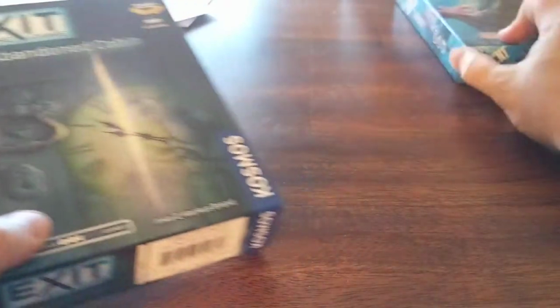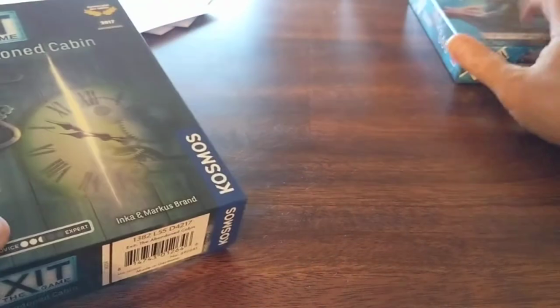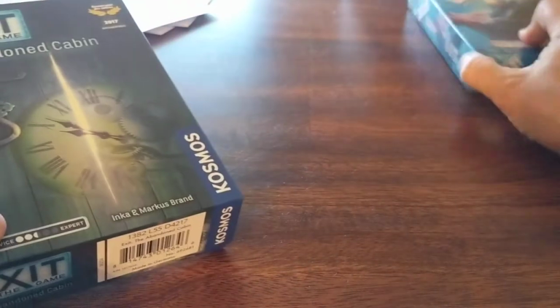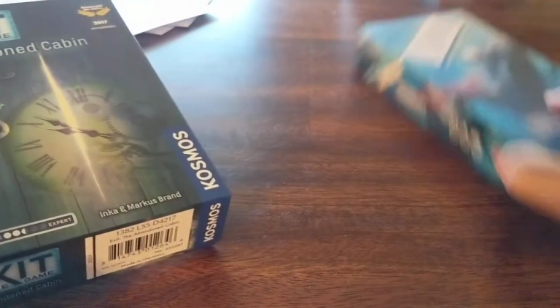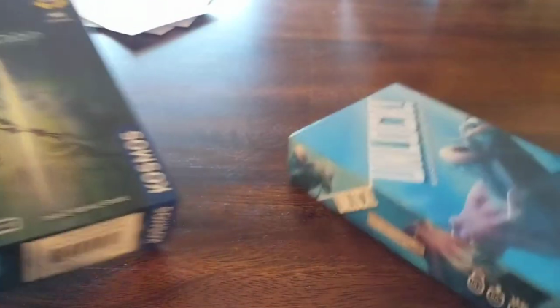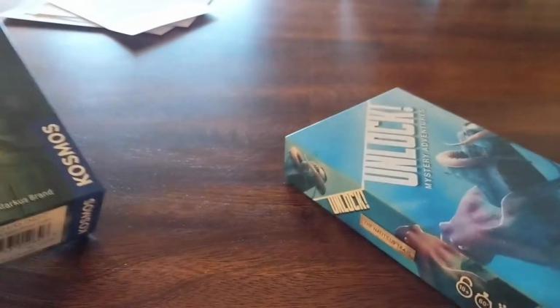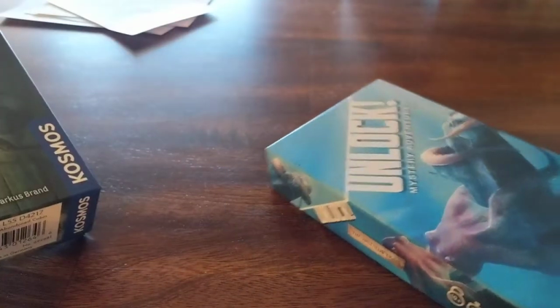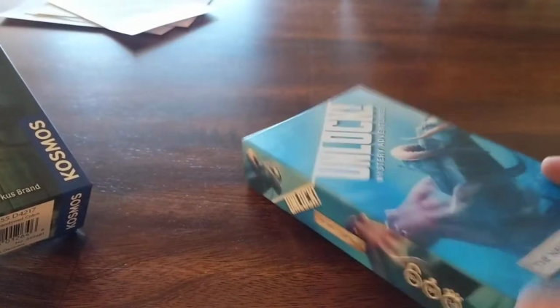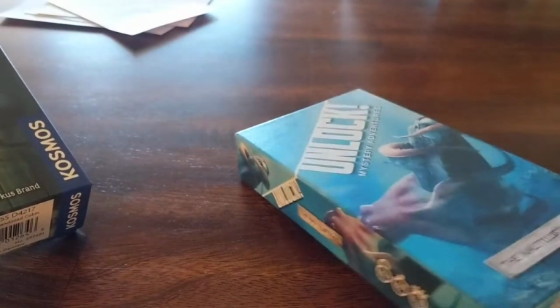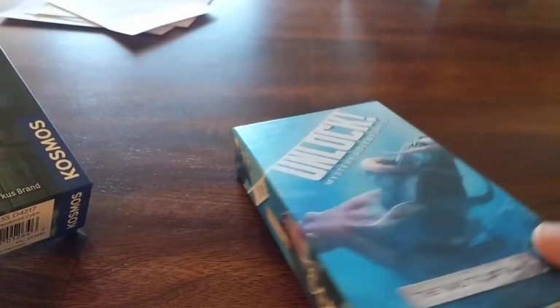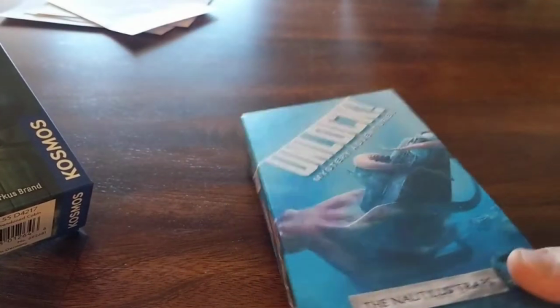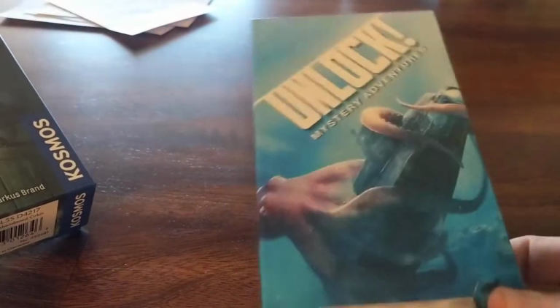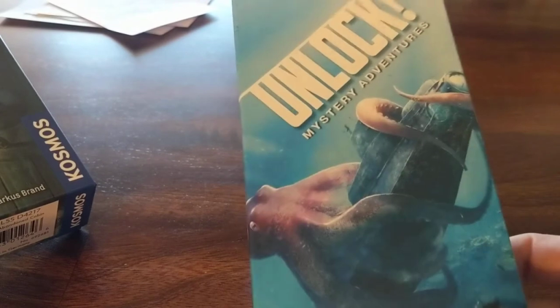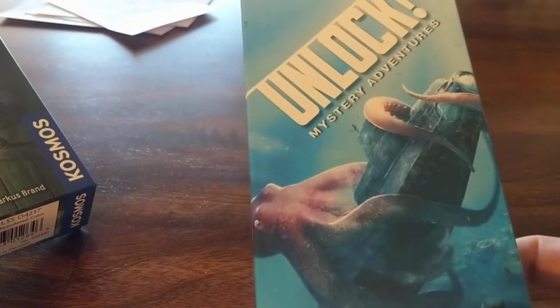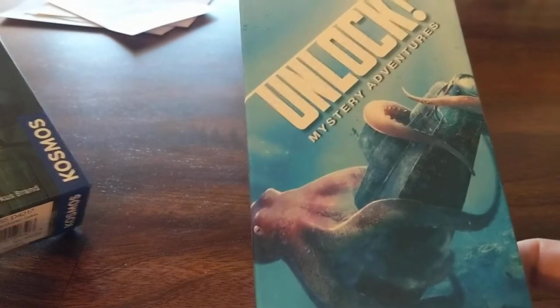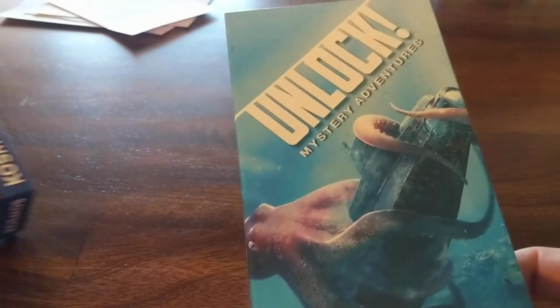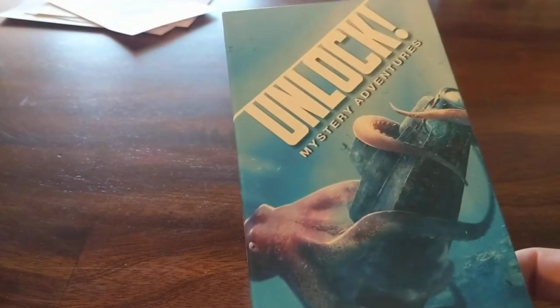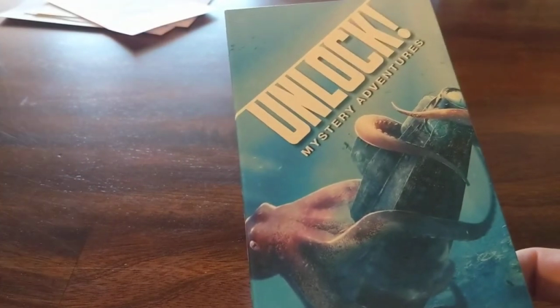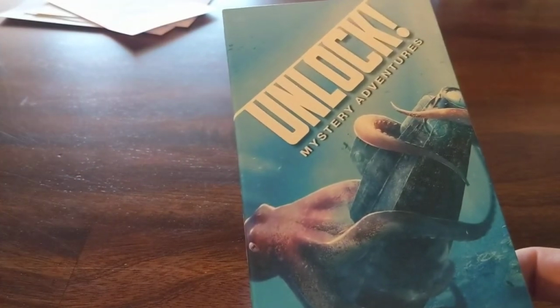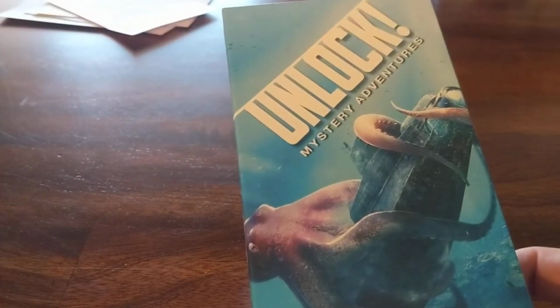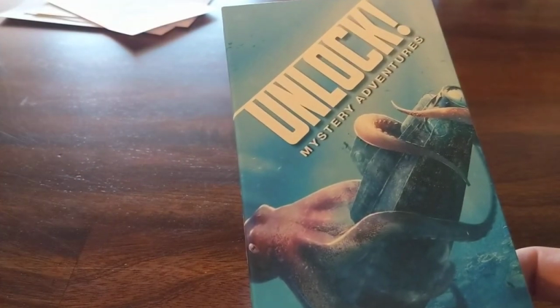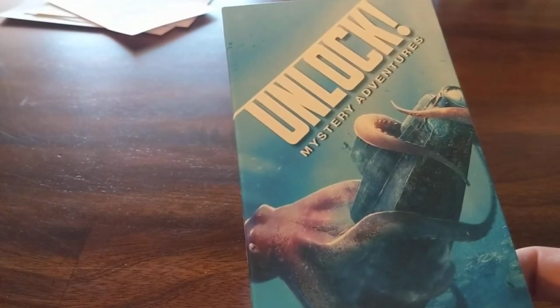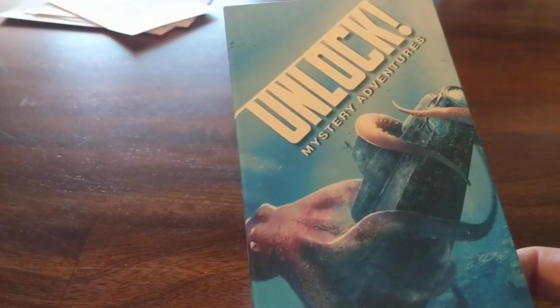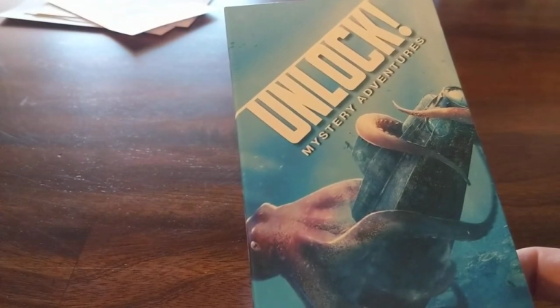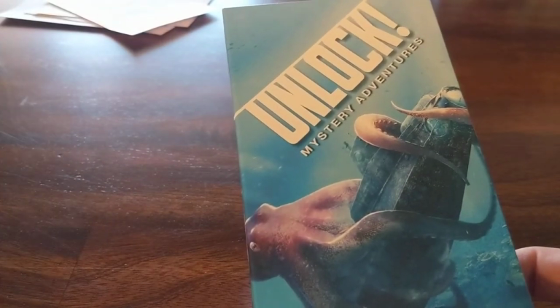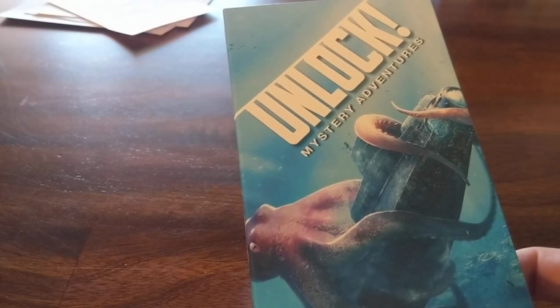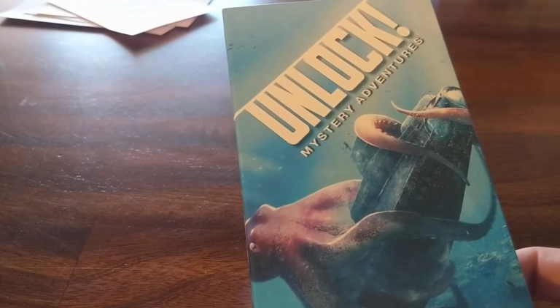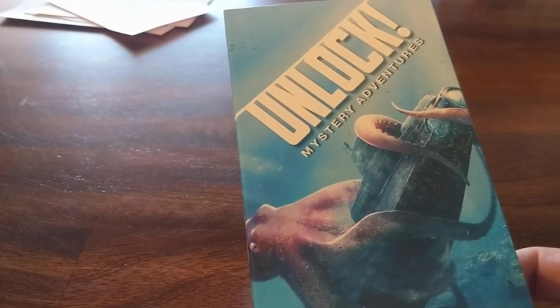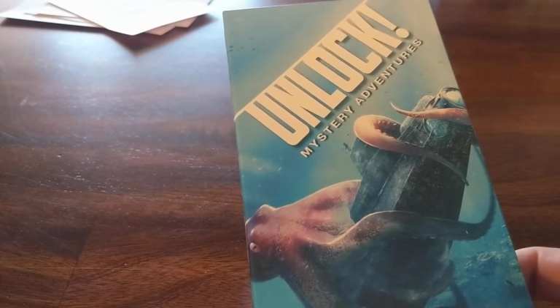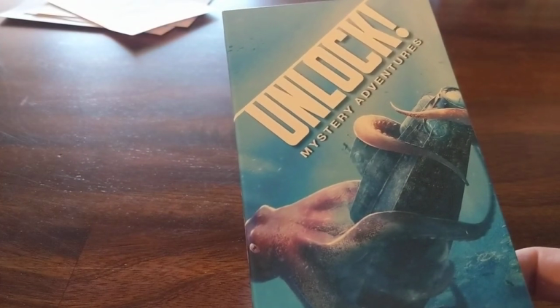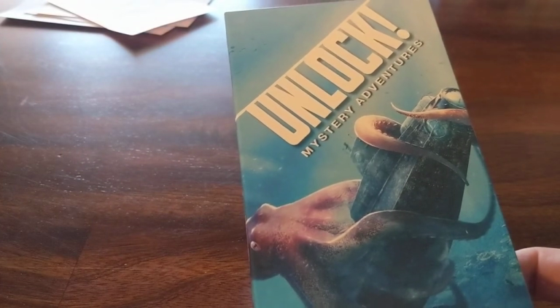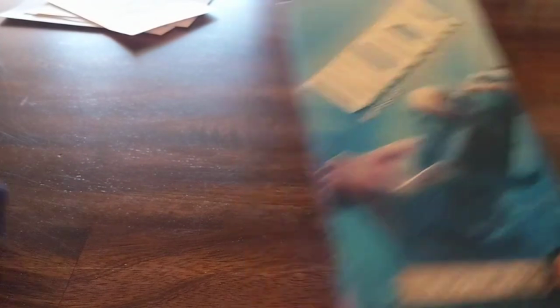Little Shogunstein and I are now into these escape room games. We've been looking at the Unlocked games, which run on an app and cards.